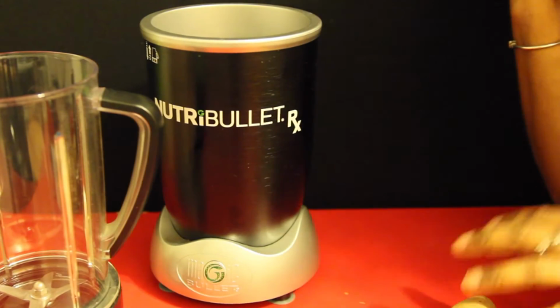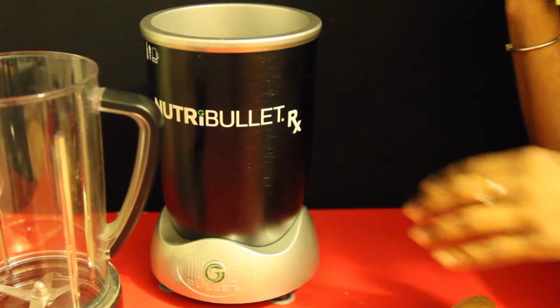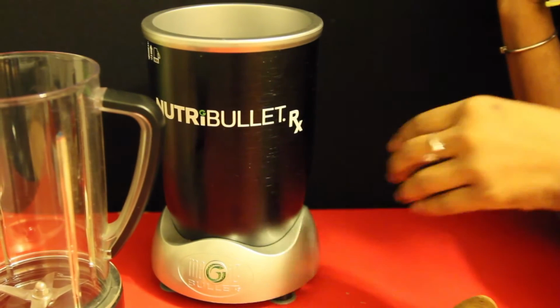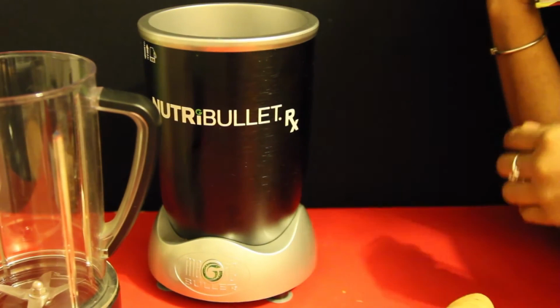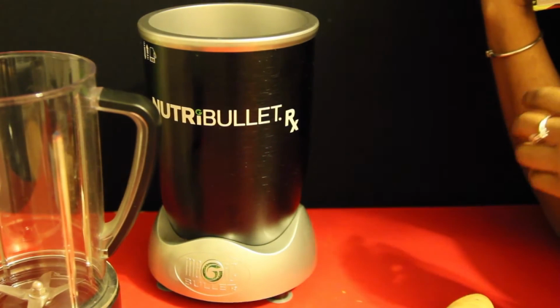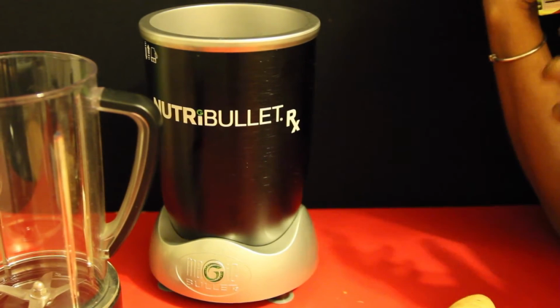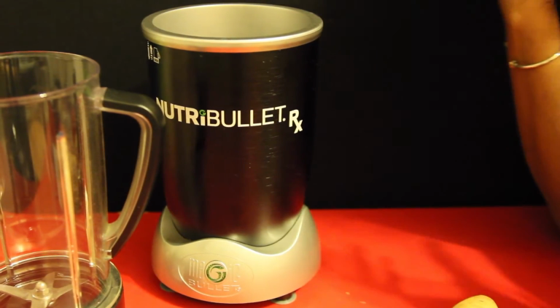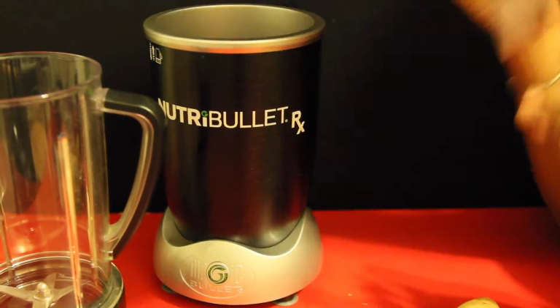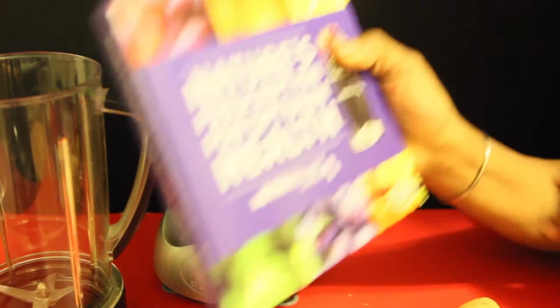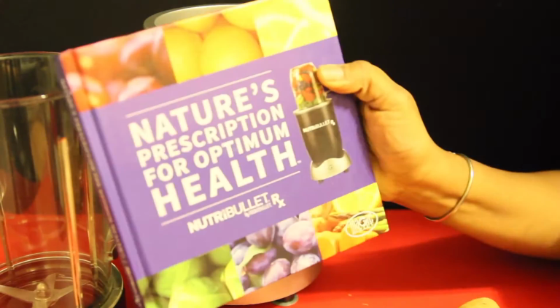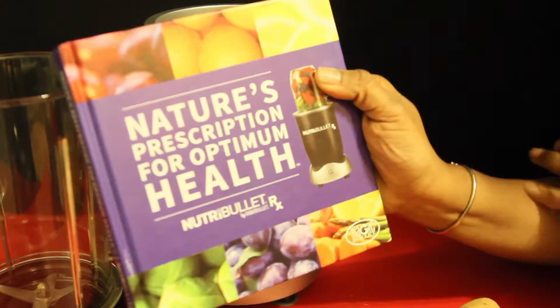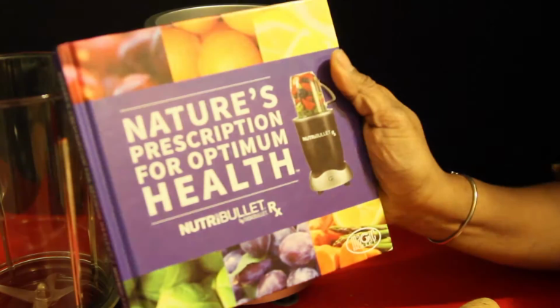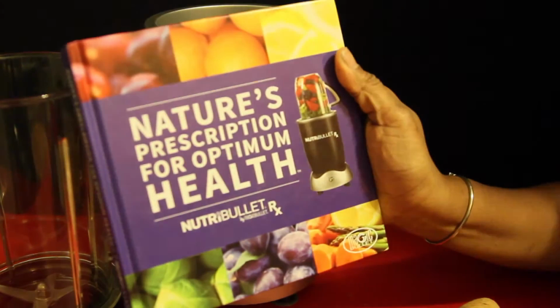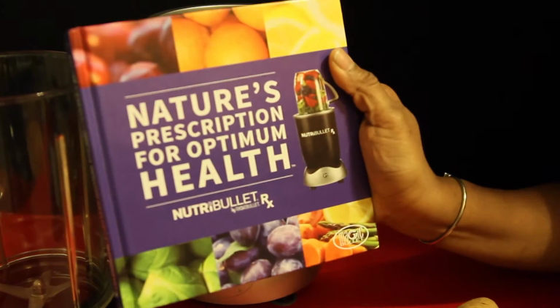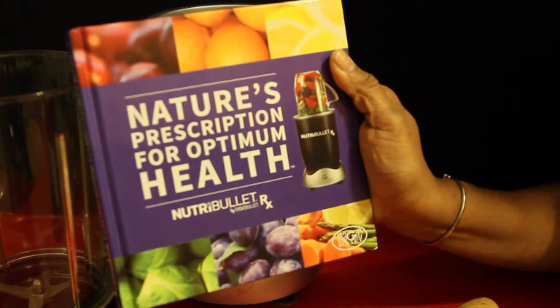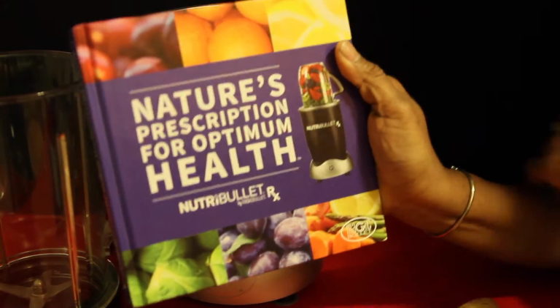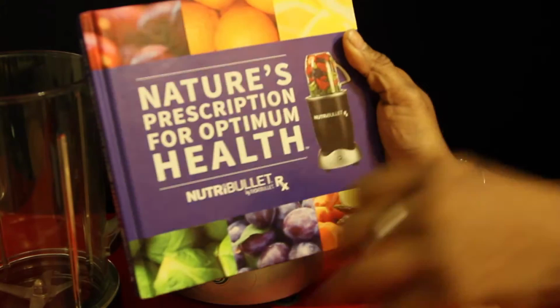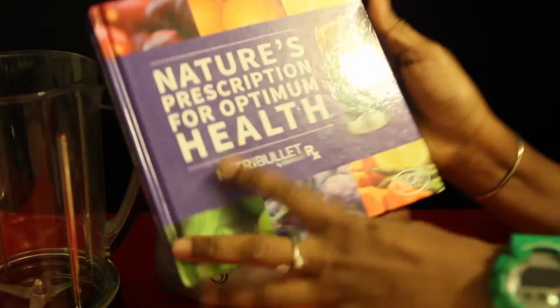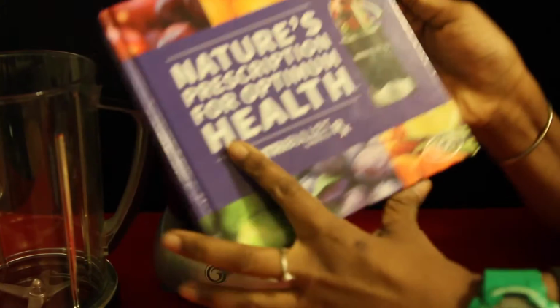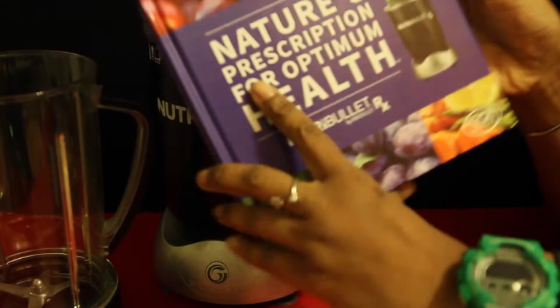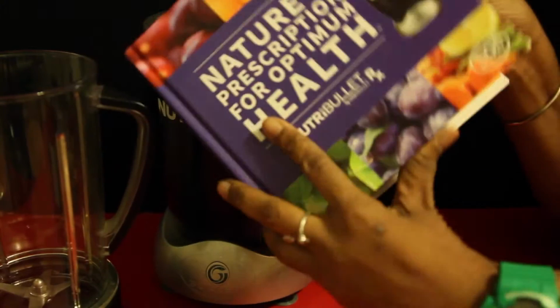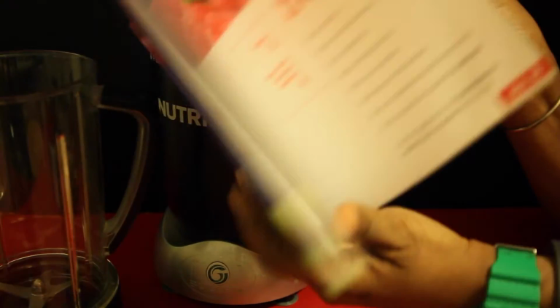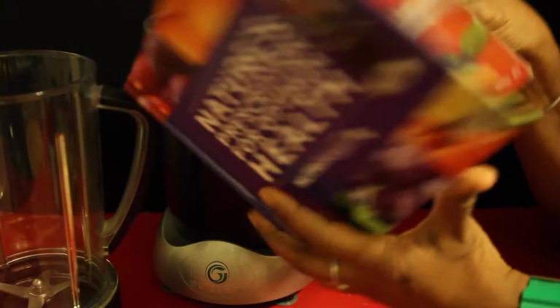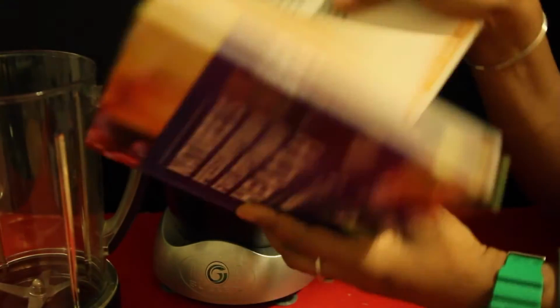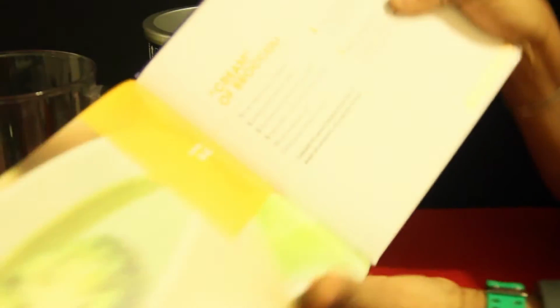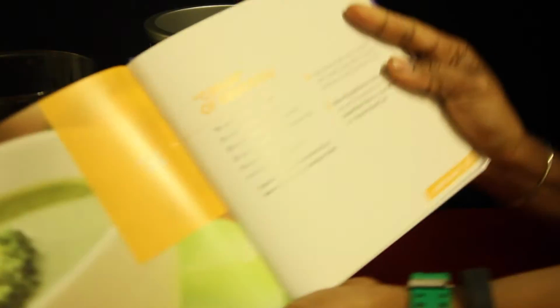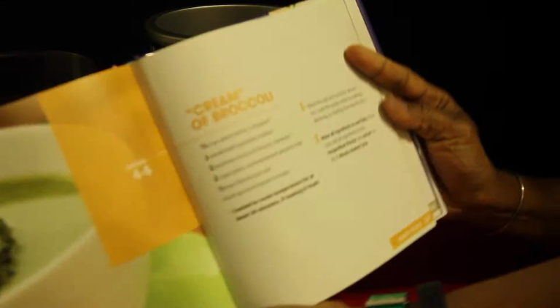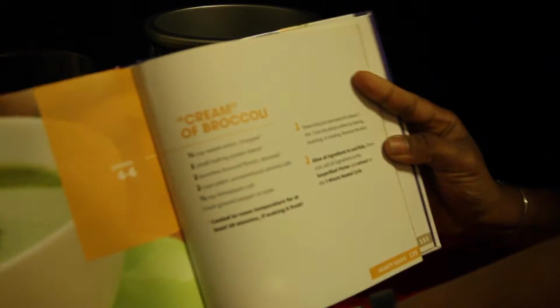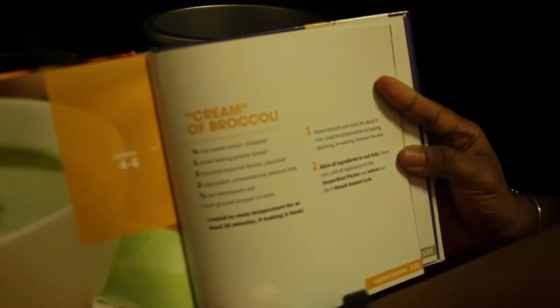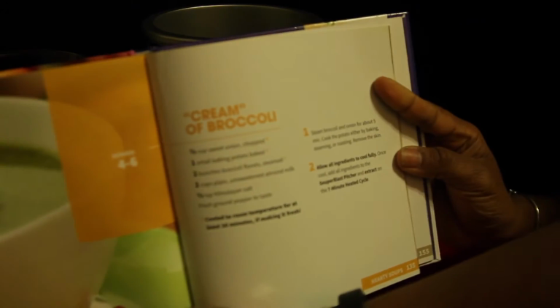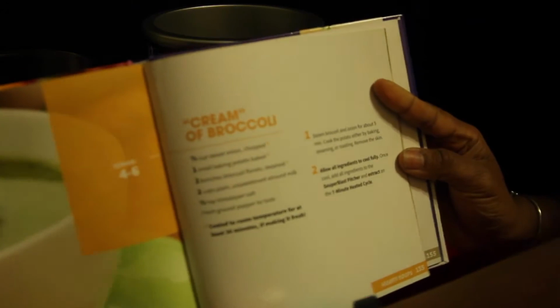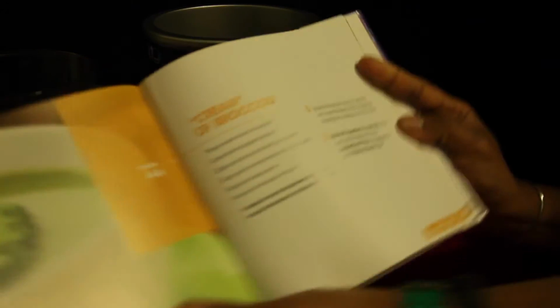Today's Super Blast is coming from the Nutribullet RX recipe book. It's called Cream of Broccoli from page 135.